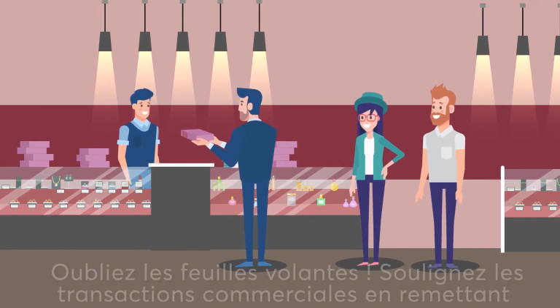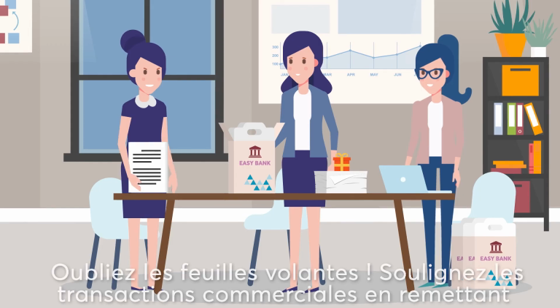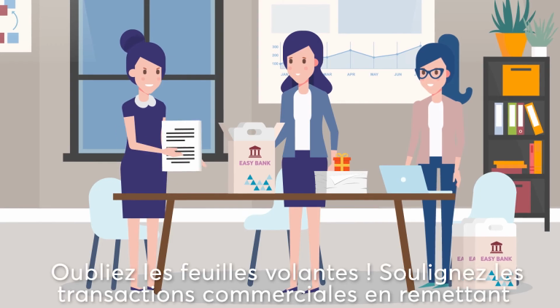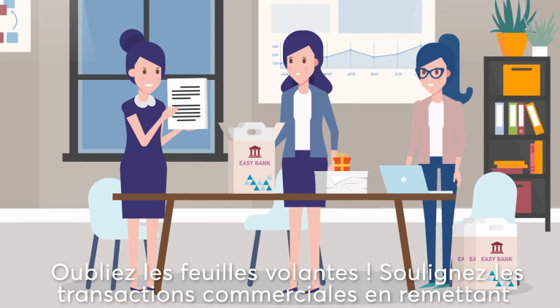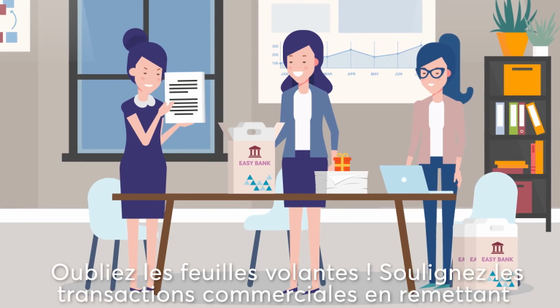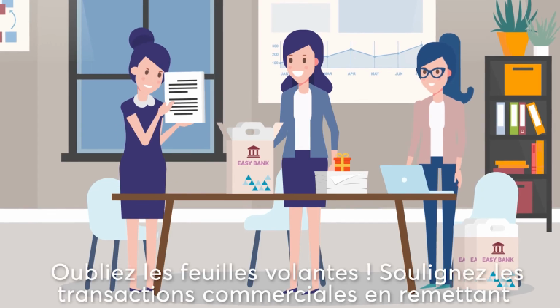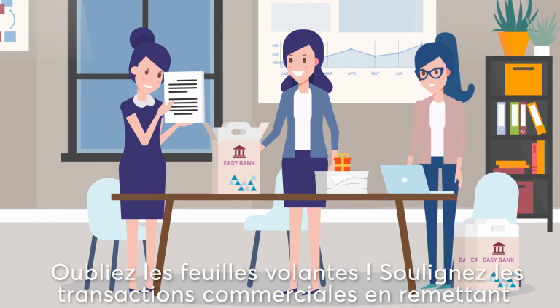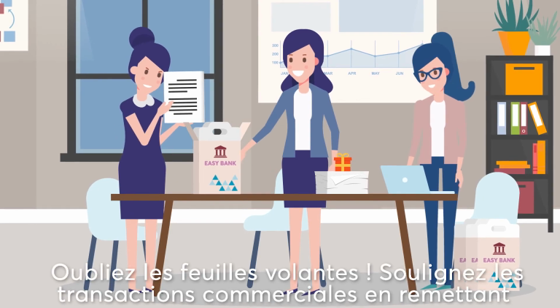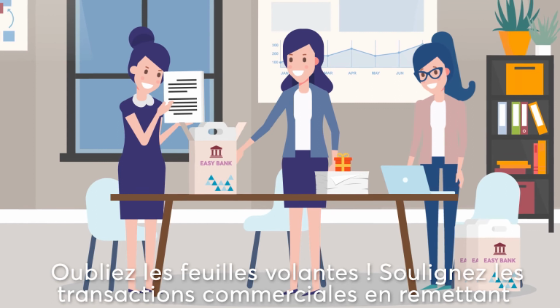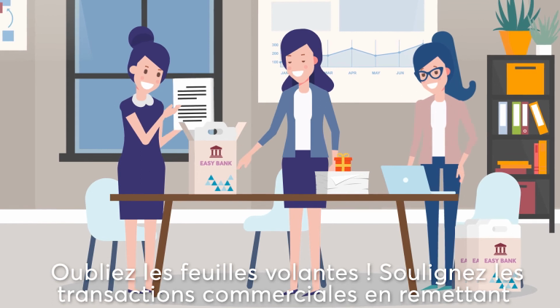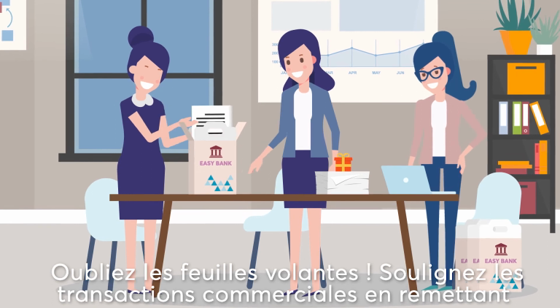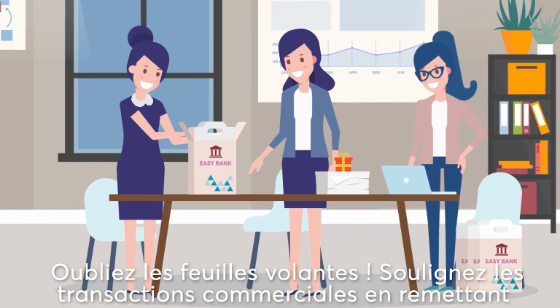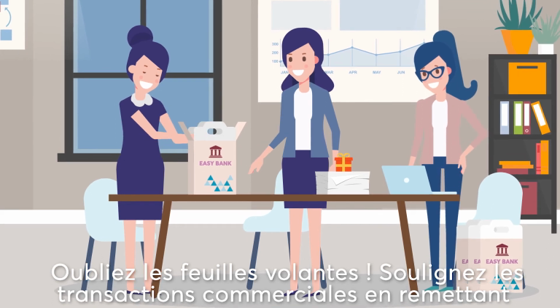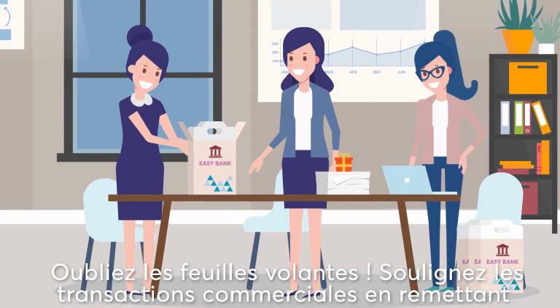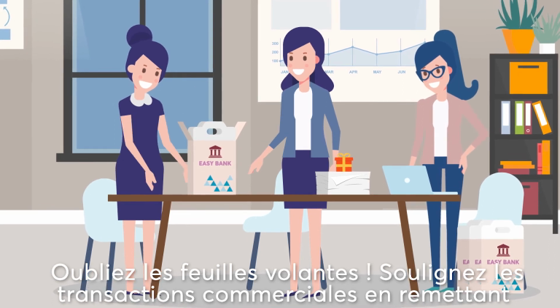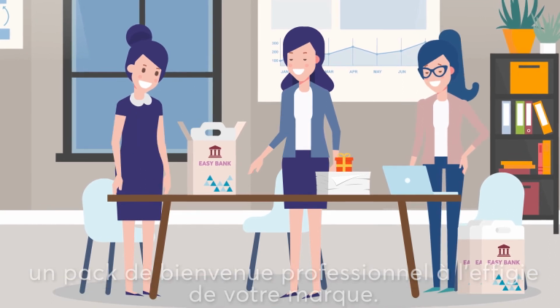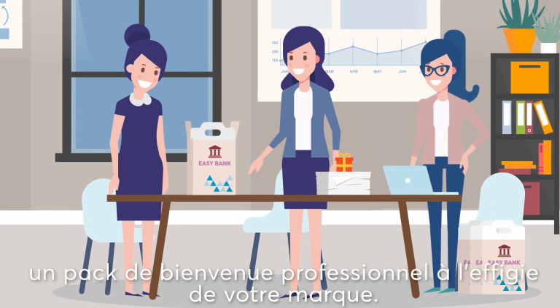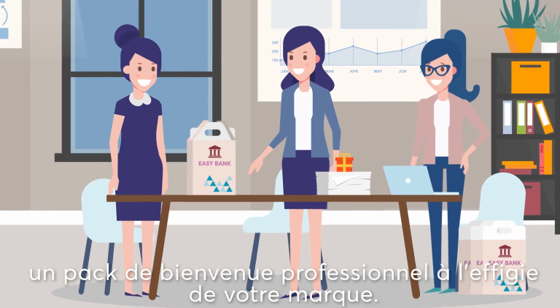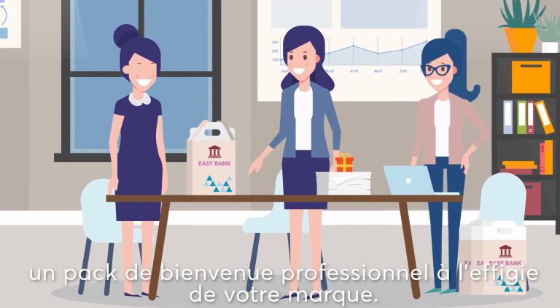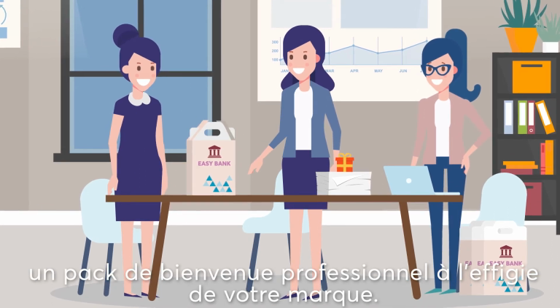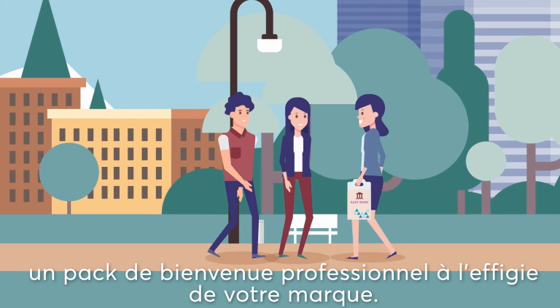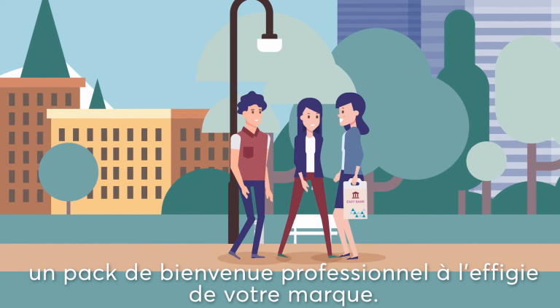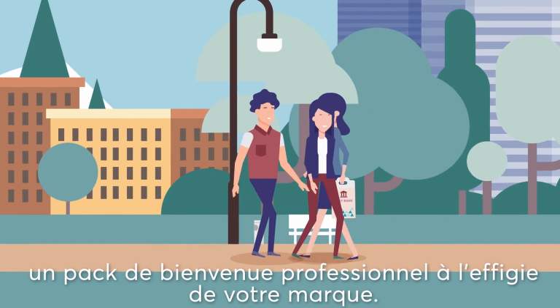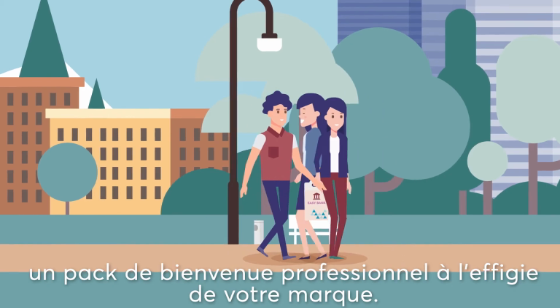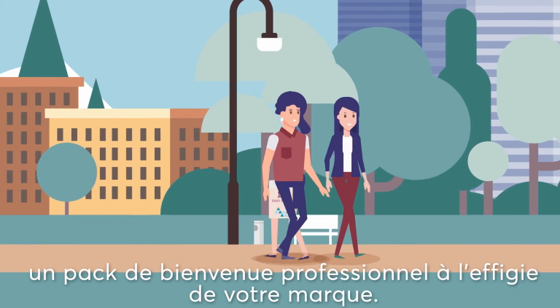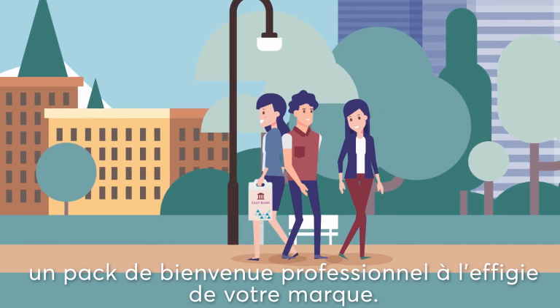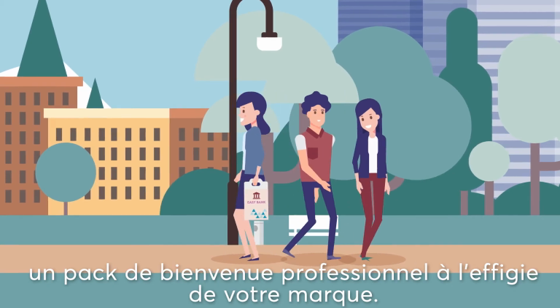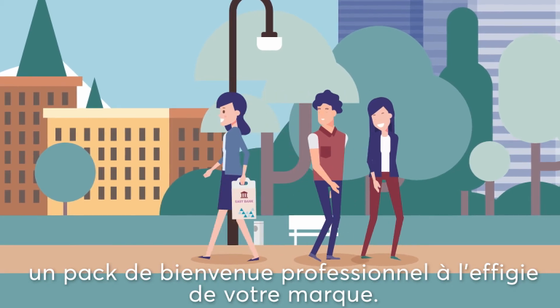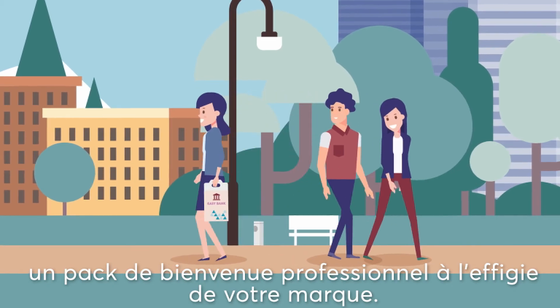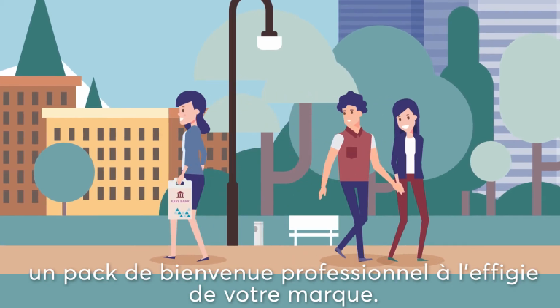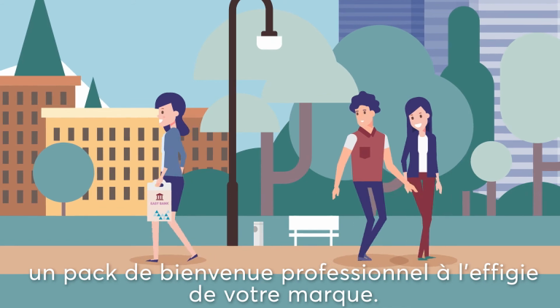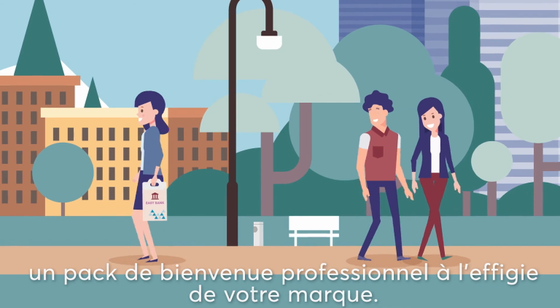Loose sheets of paper are a thing of the past. Round off successful business transactions with a professional branded welcome kit.